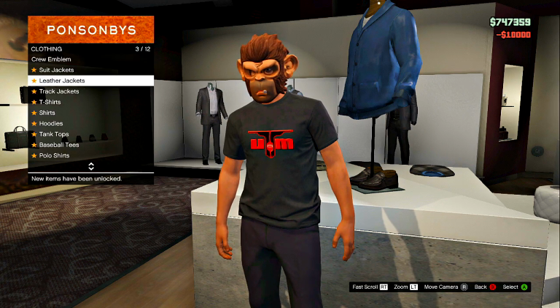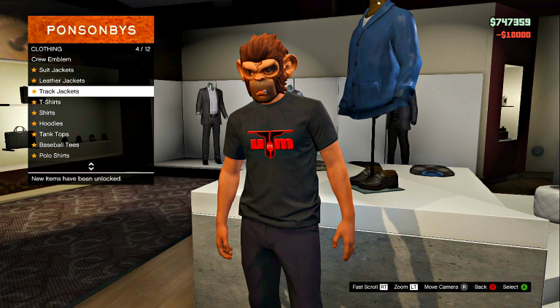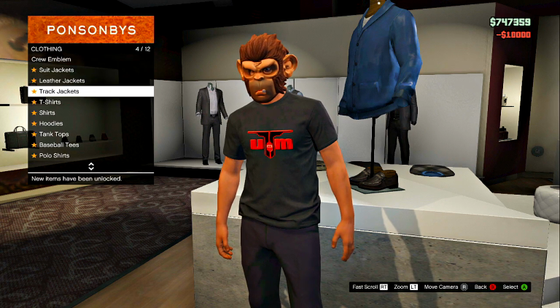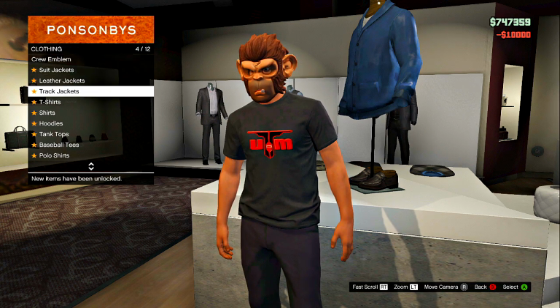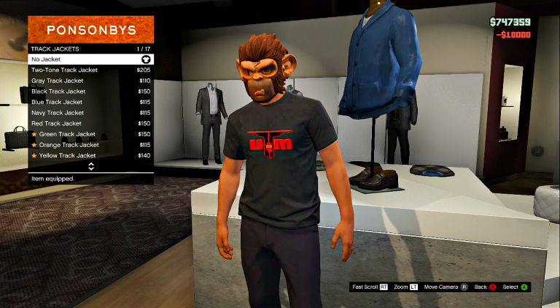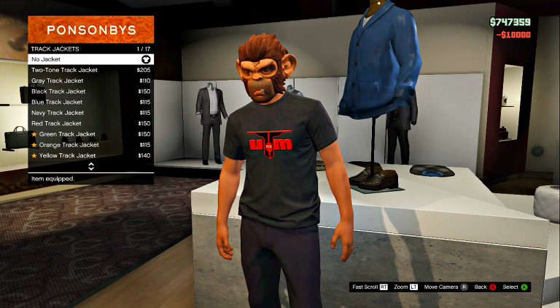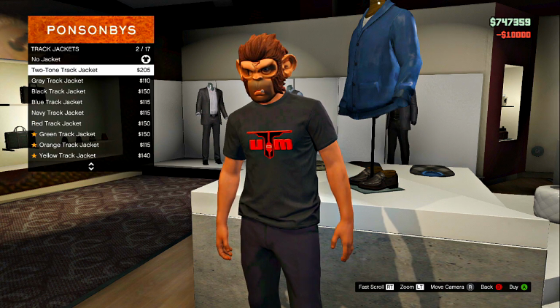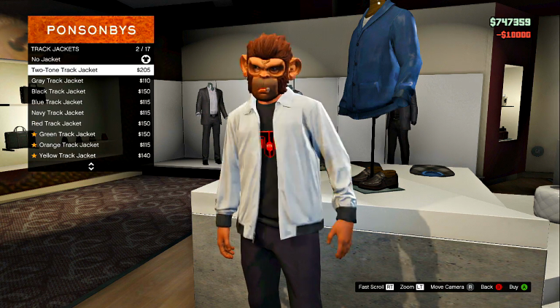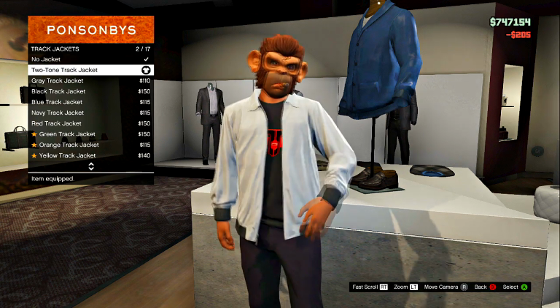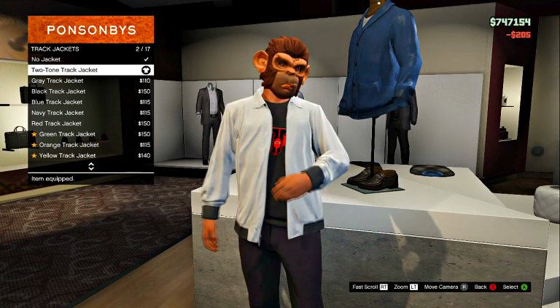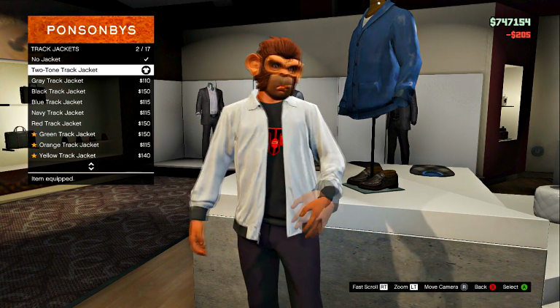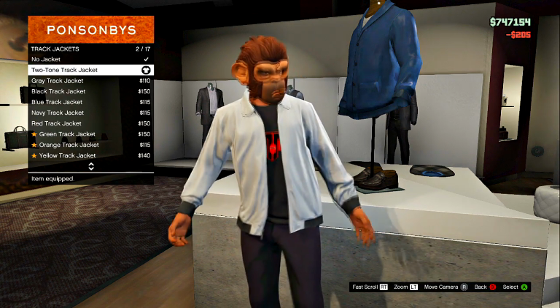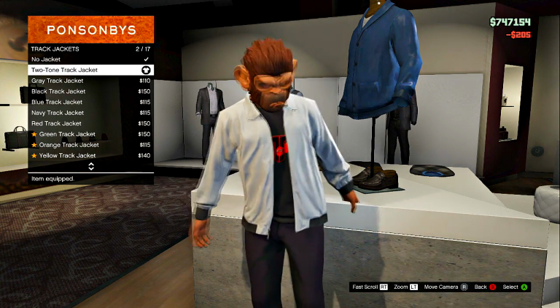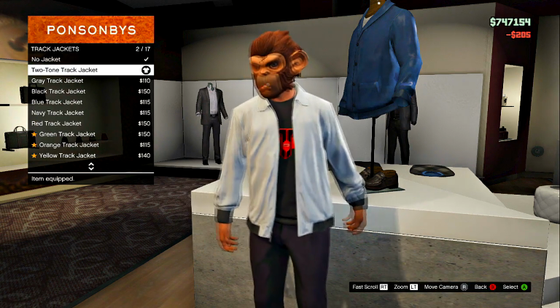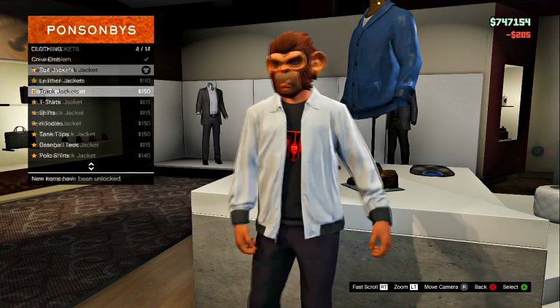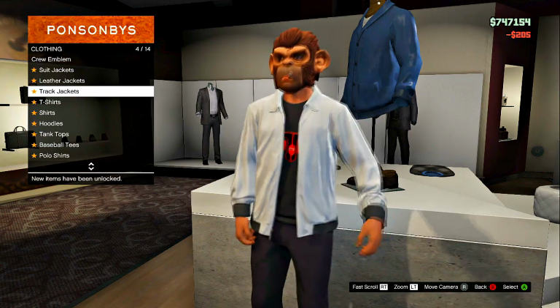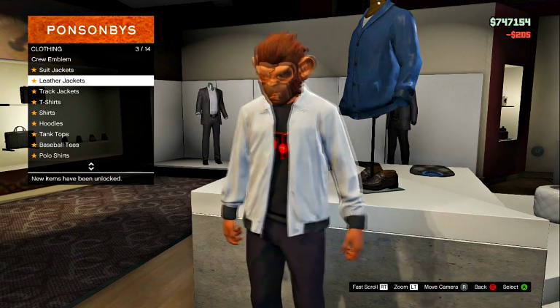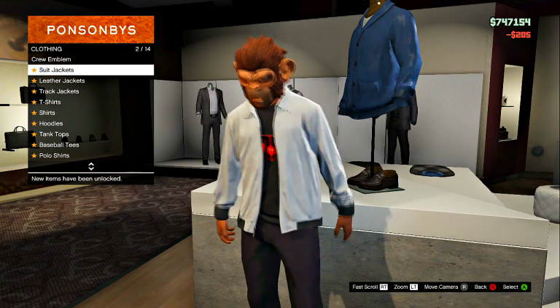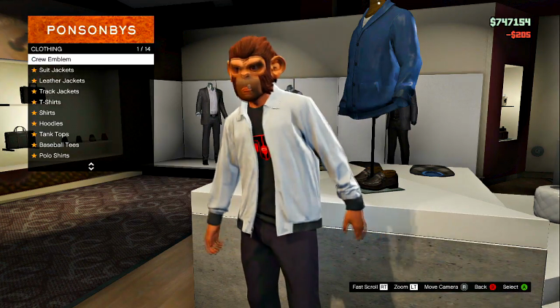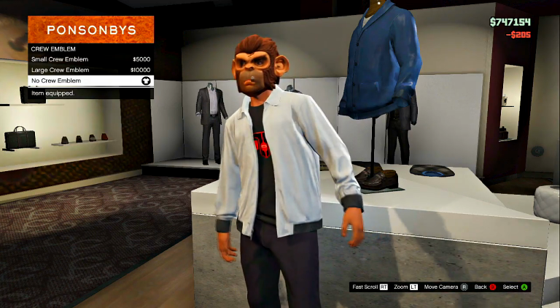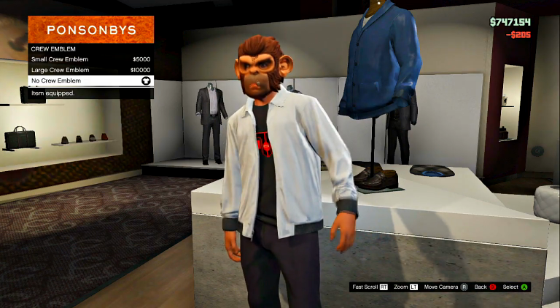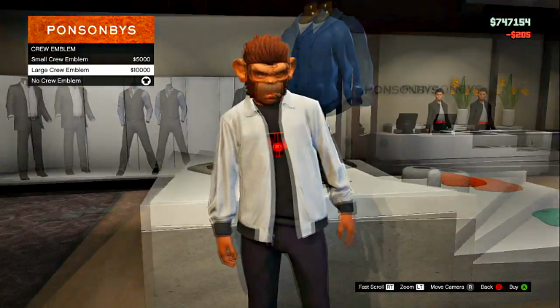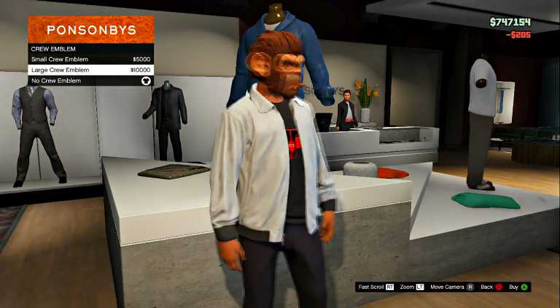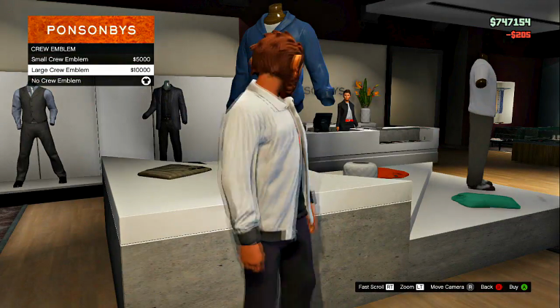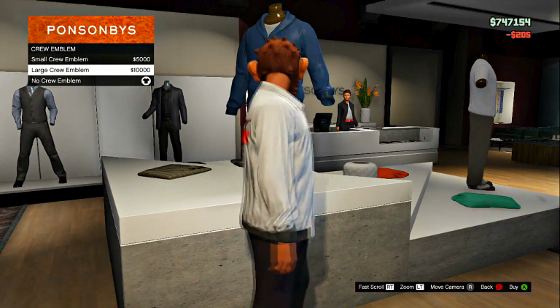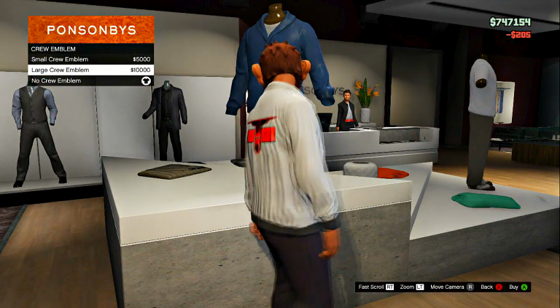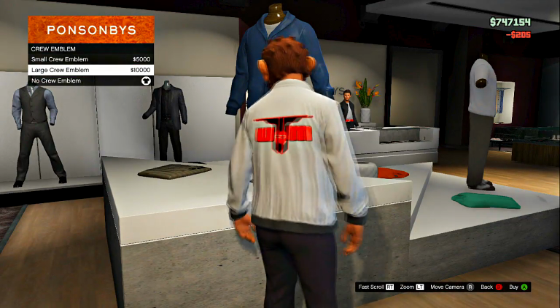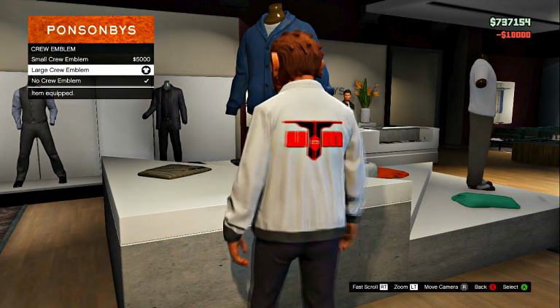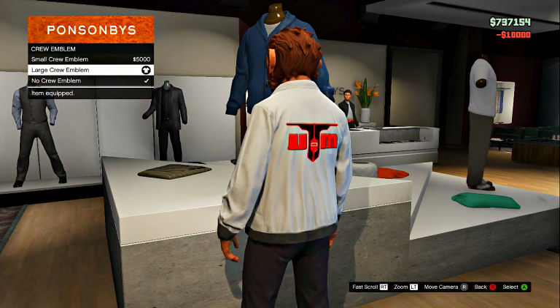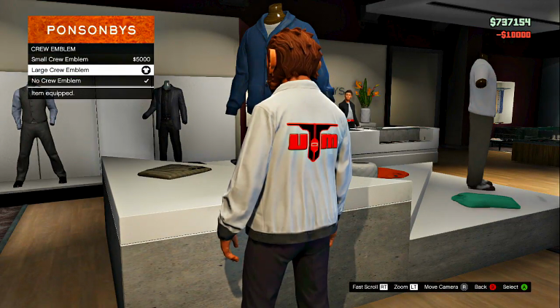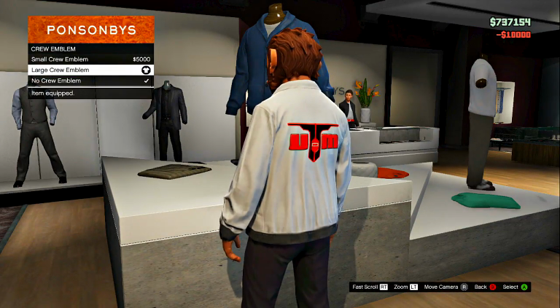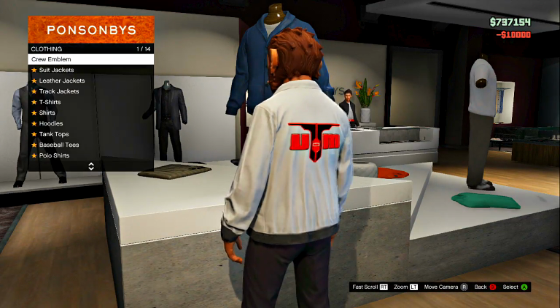Then you guys will want to go to track jacket and choose a track jacket, does not matter which one. You guys will put the large emblem on the back.